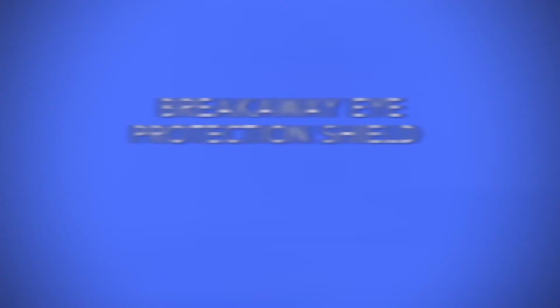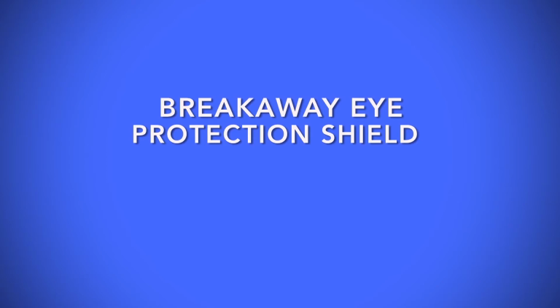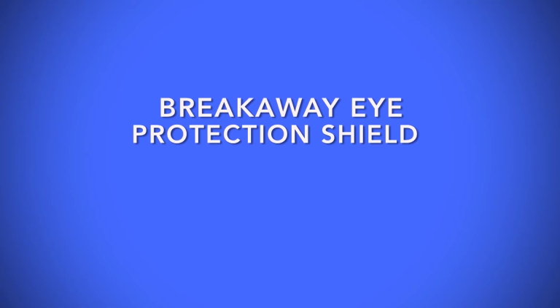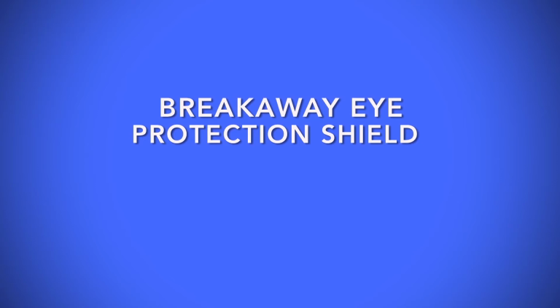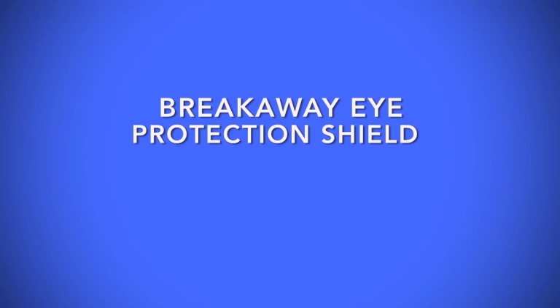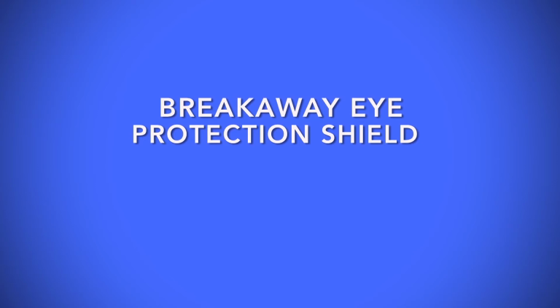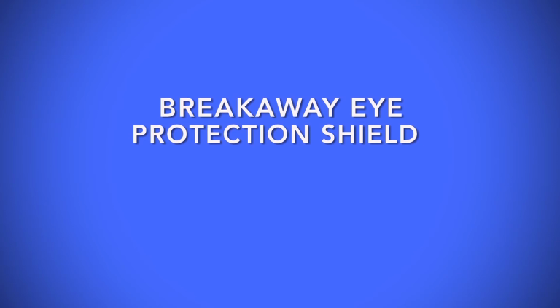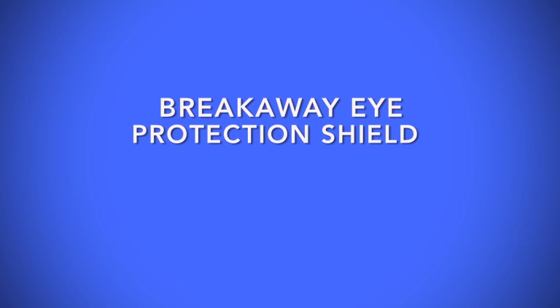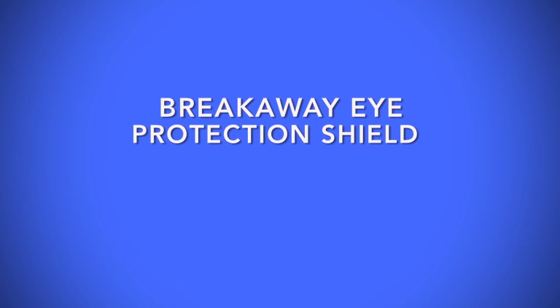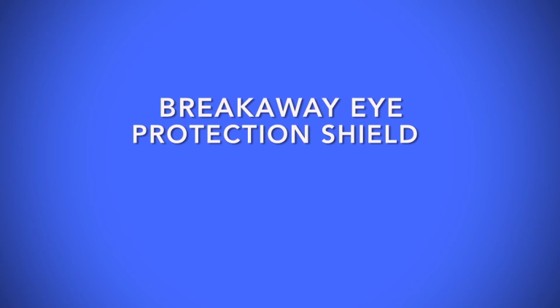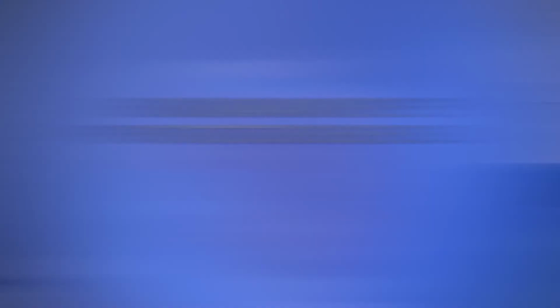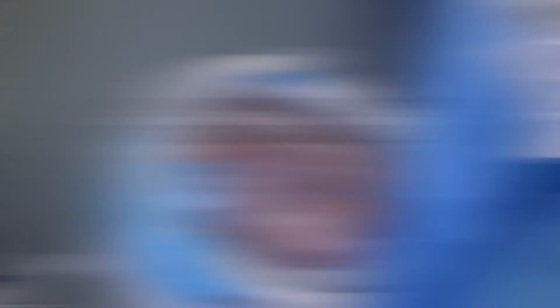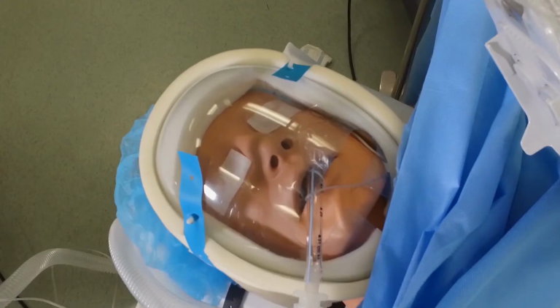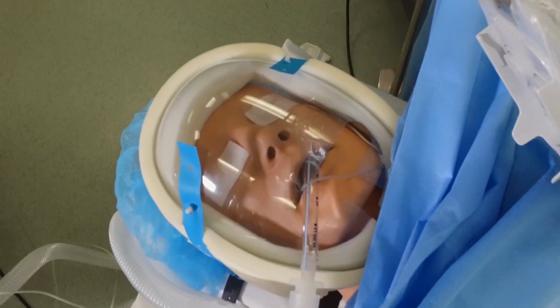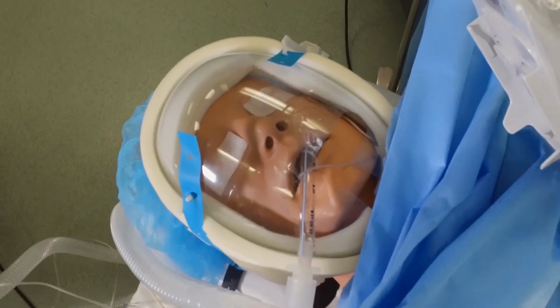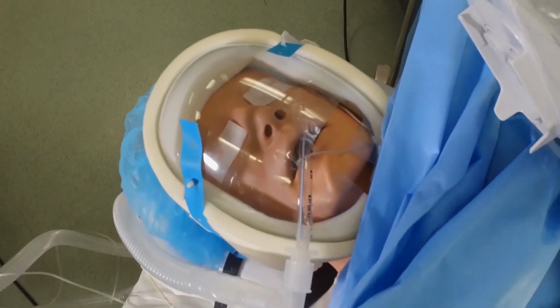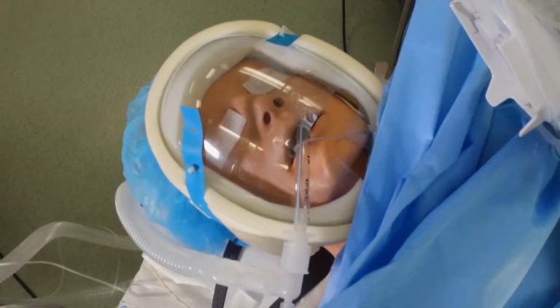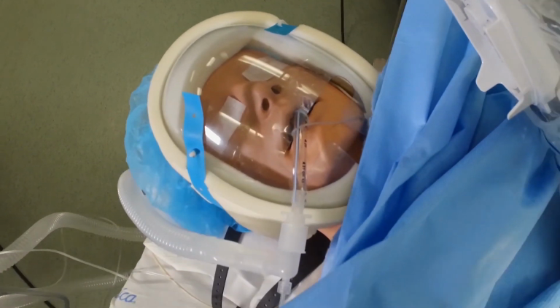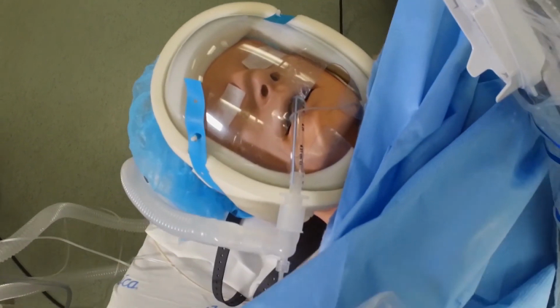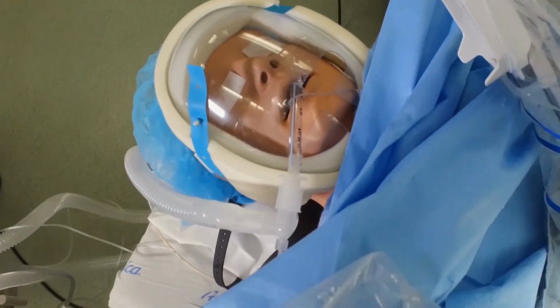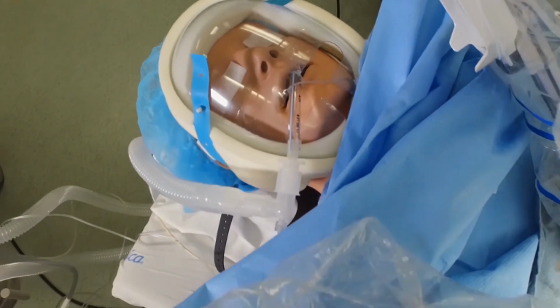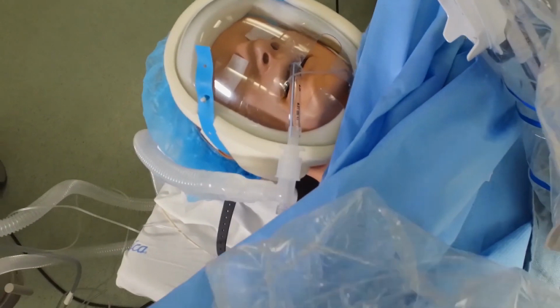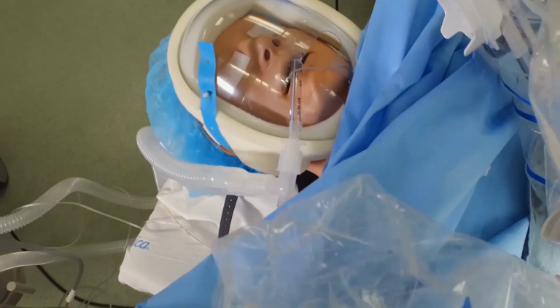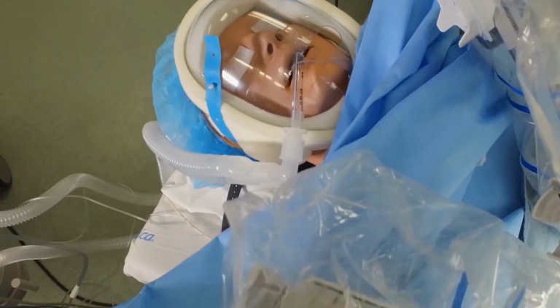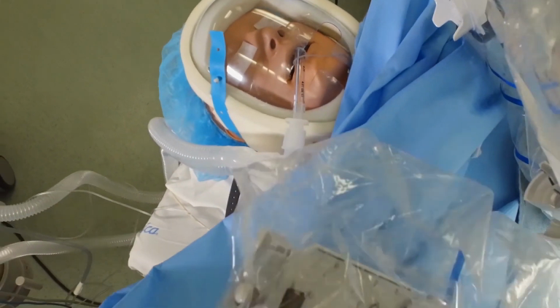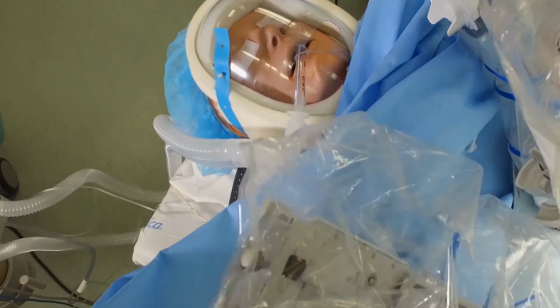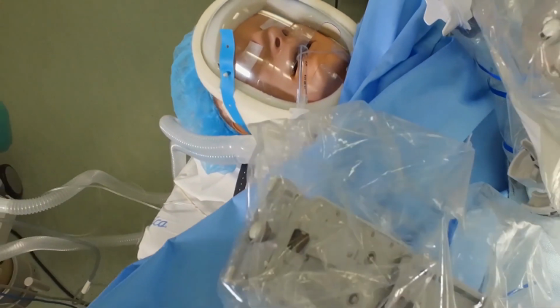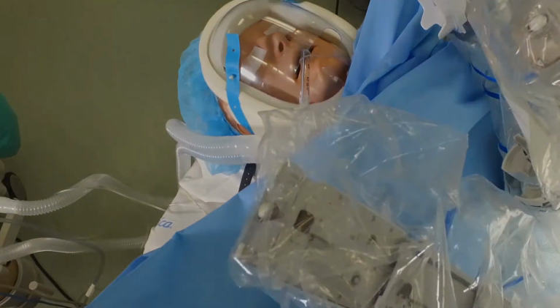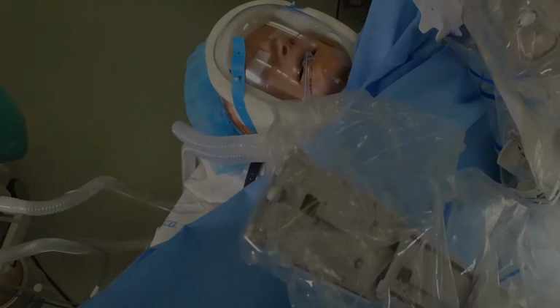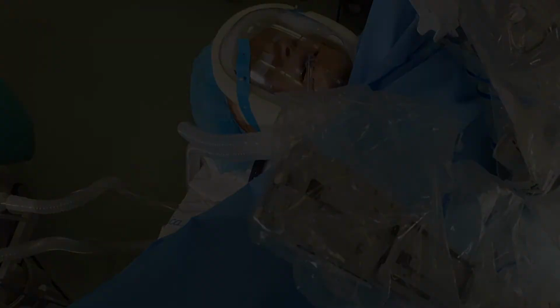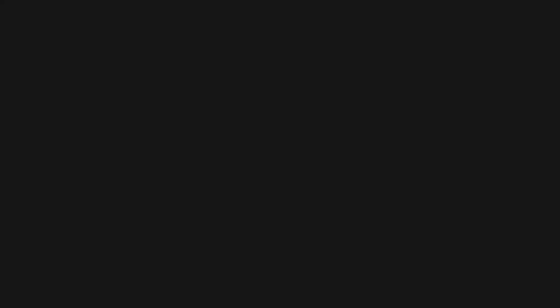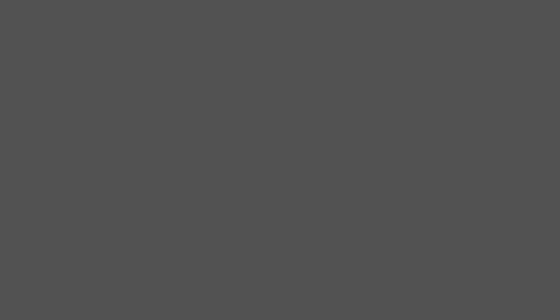The Breakaway Eye Protection Shield offers a whole new level of protection for your patient when they are under general anesthesia.